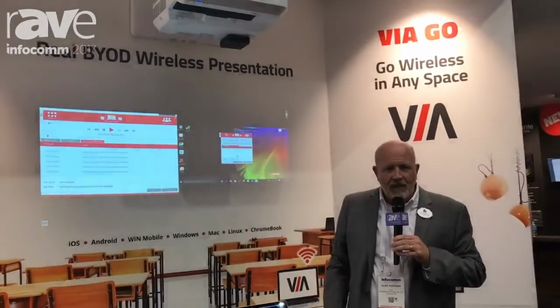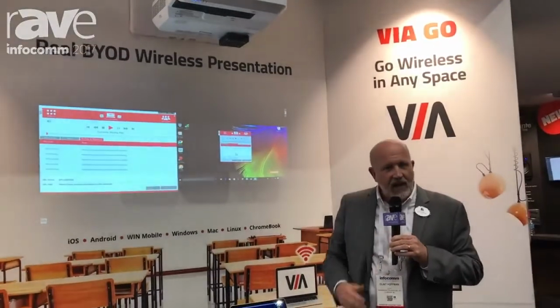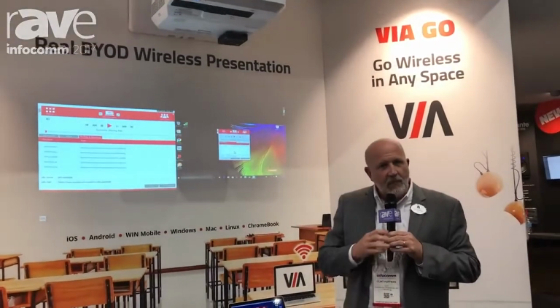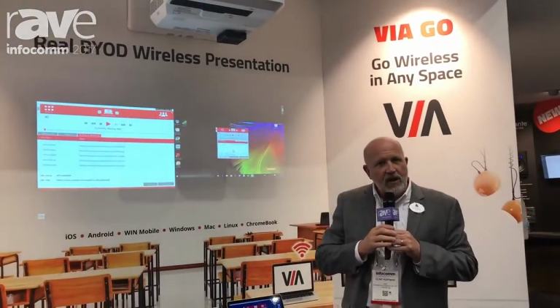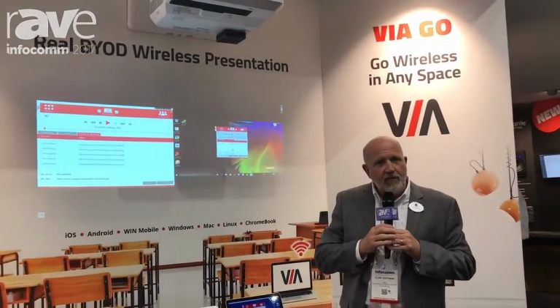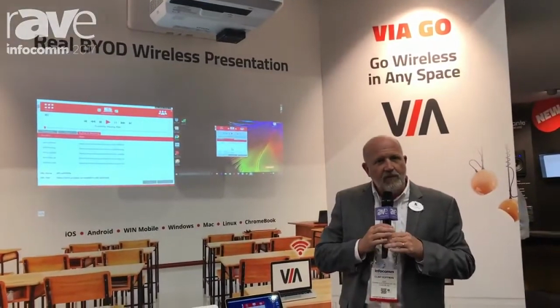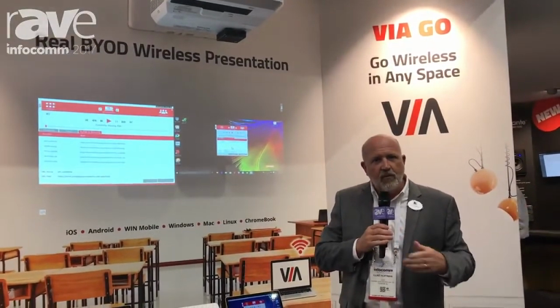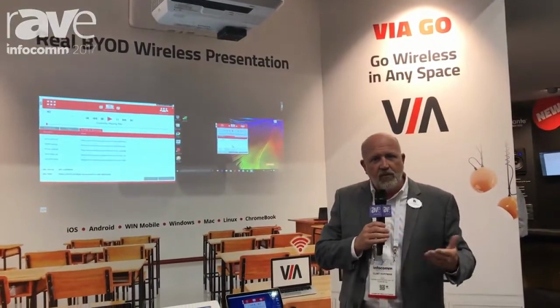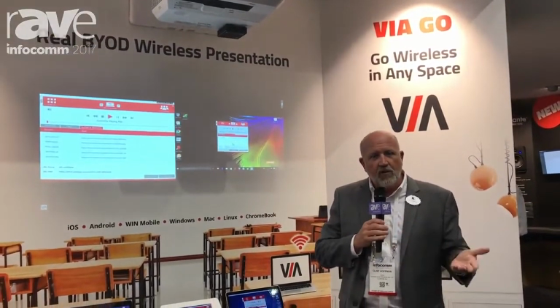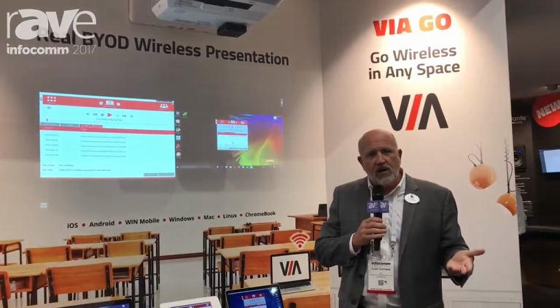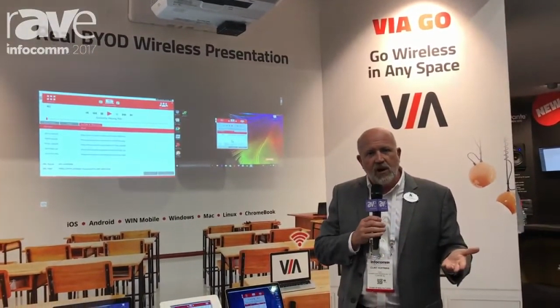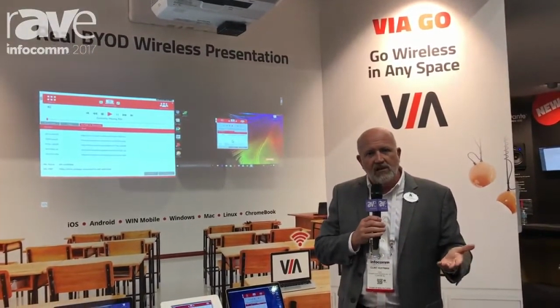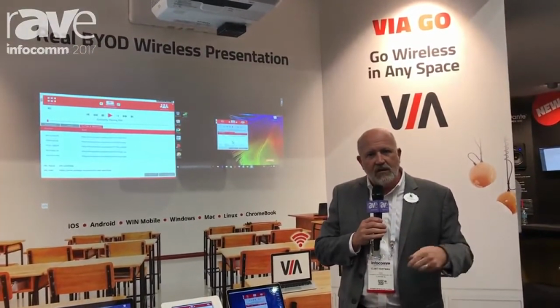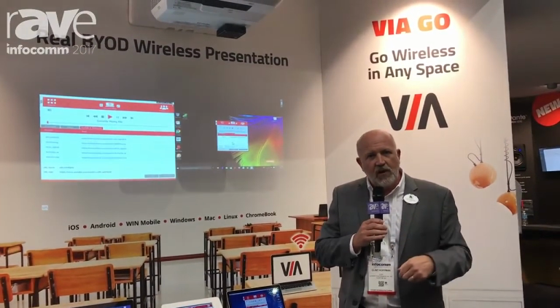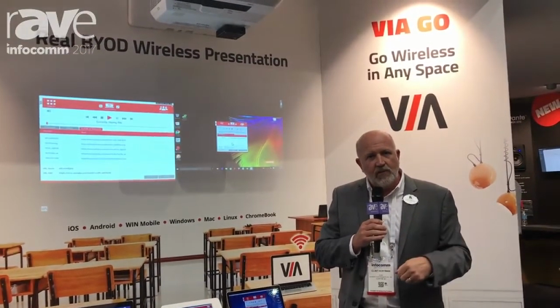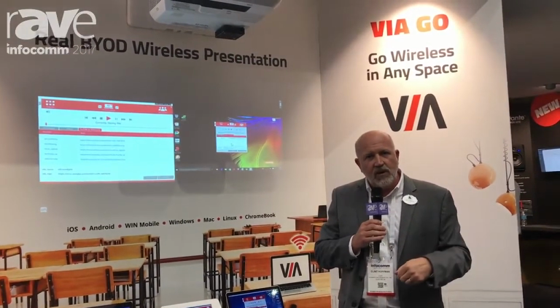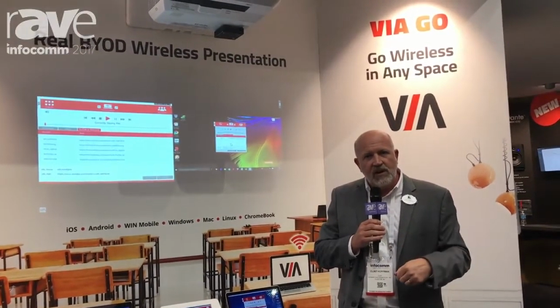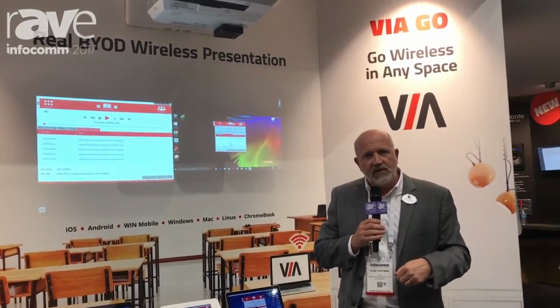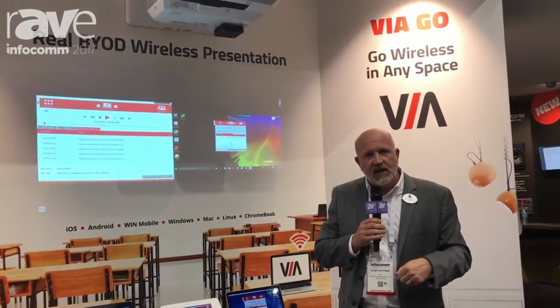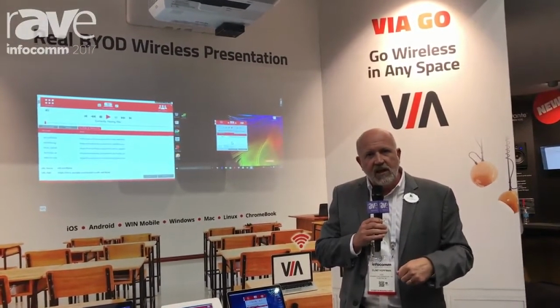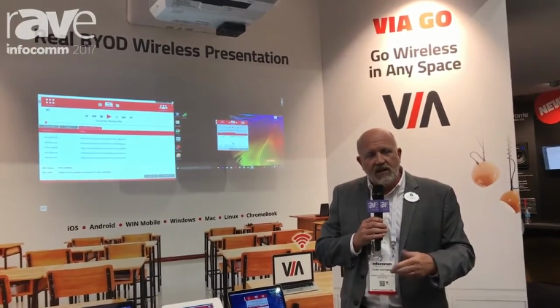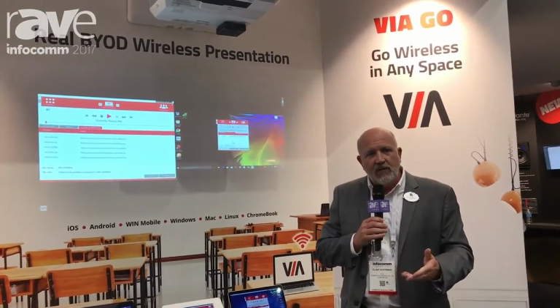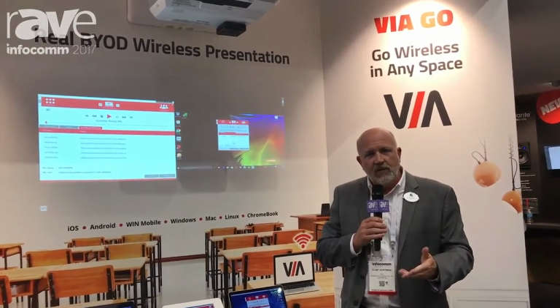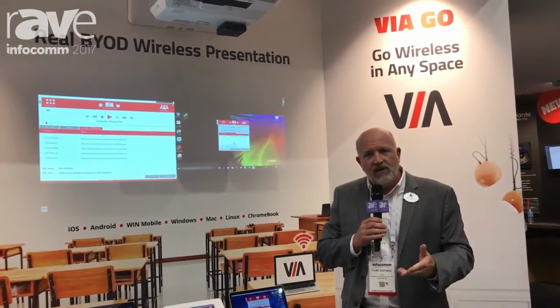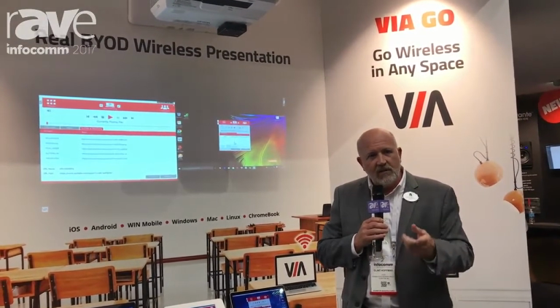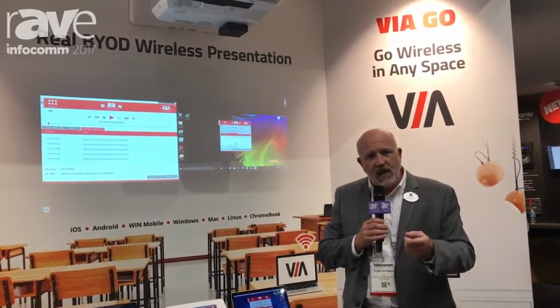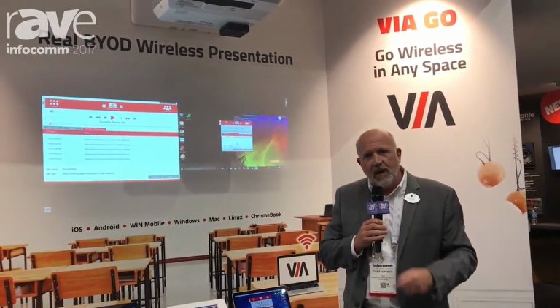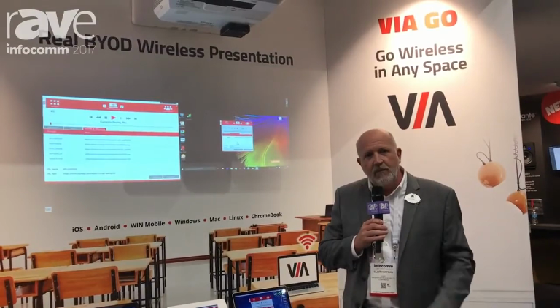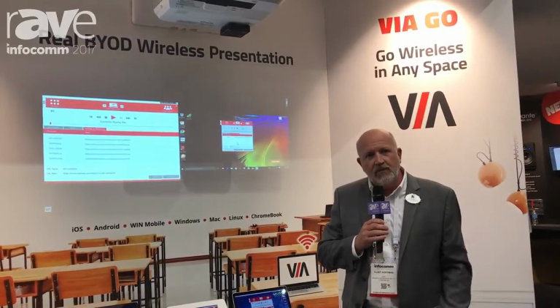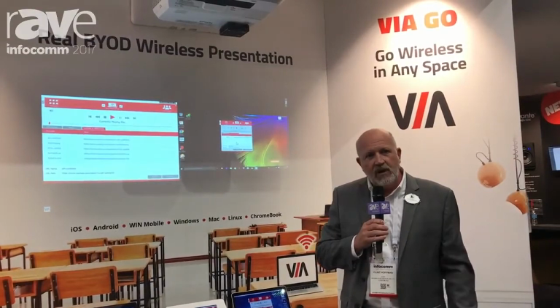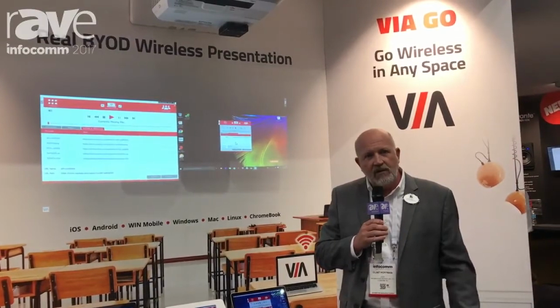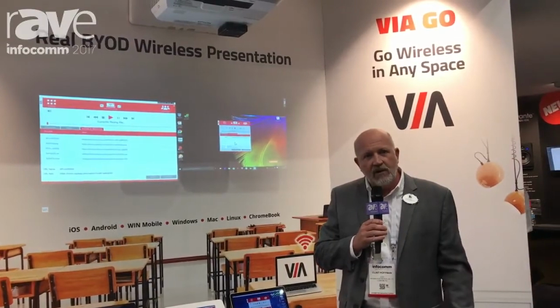I'm Jeff Hoffman from Kramer Electronics at Infocom 2017. Thank you for listening. Stop by booth 2930.